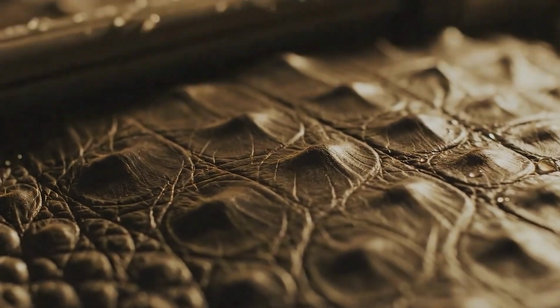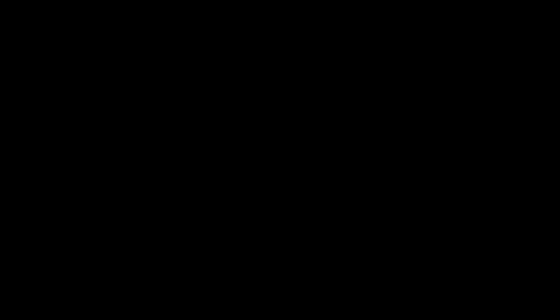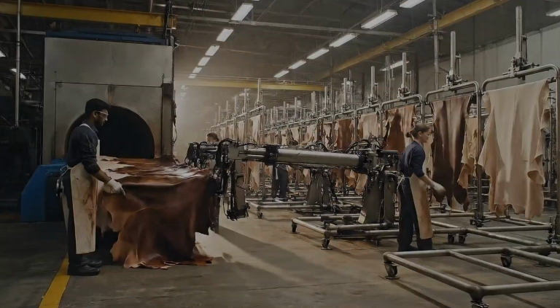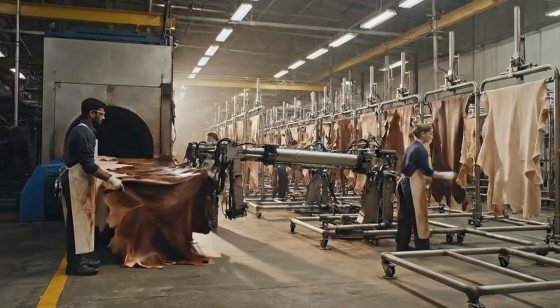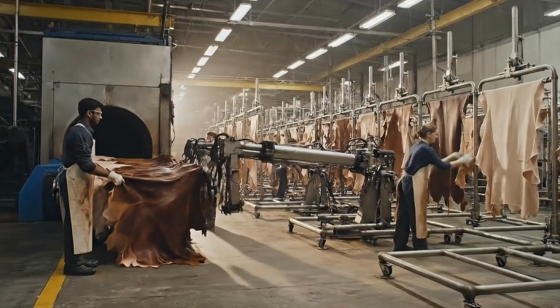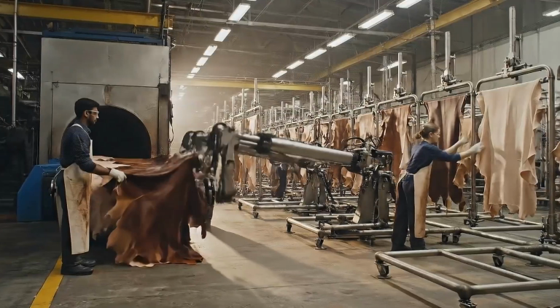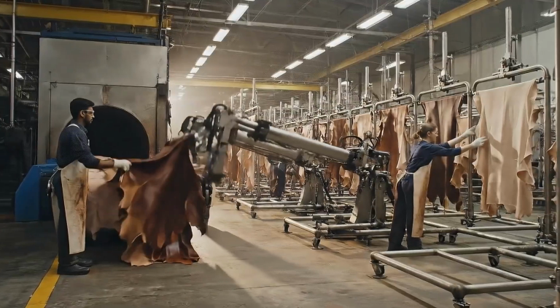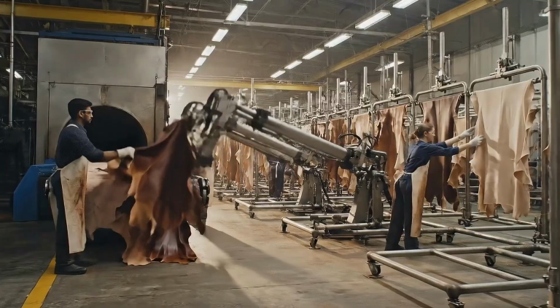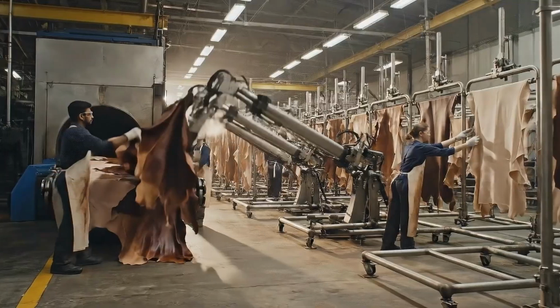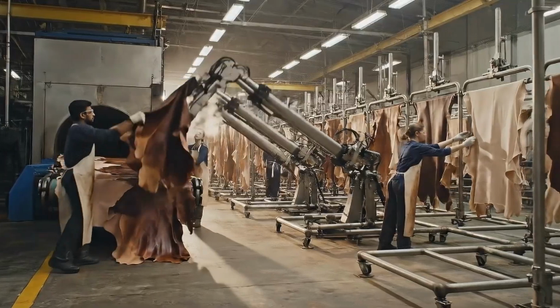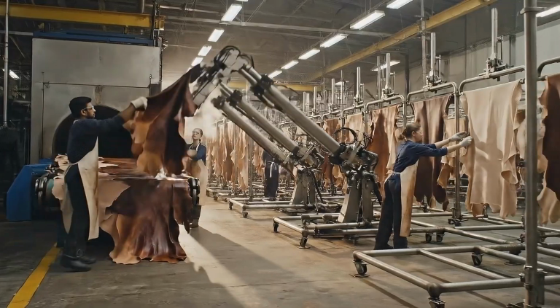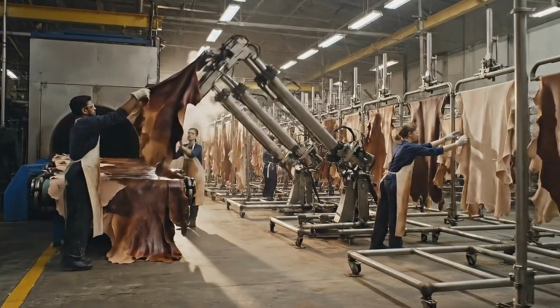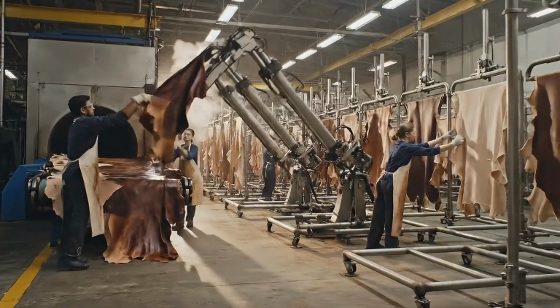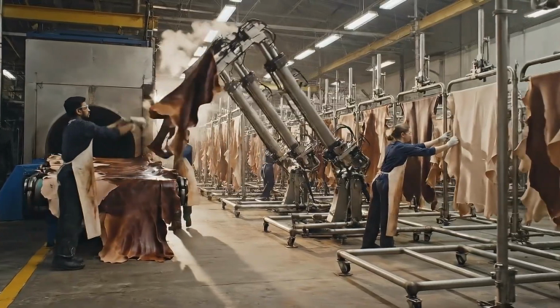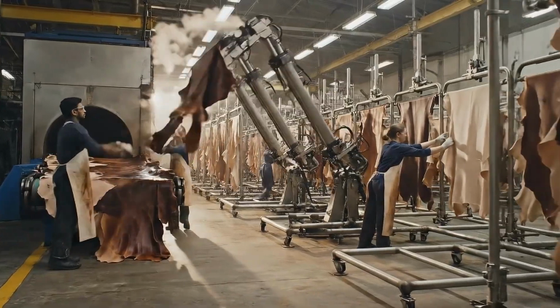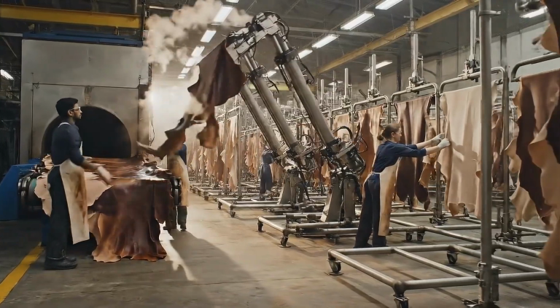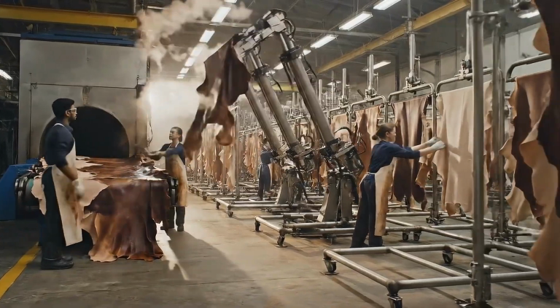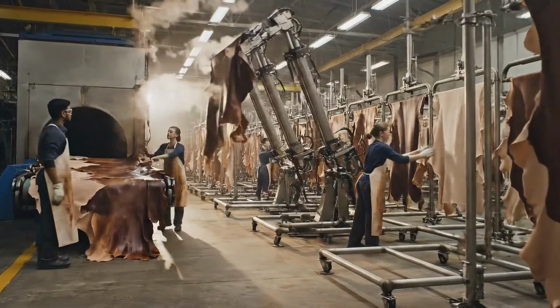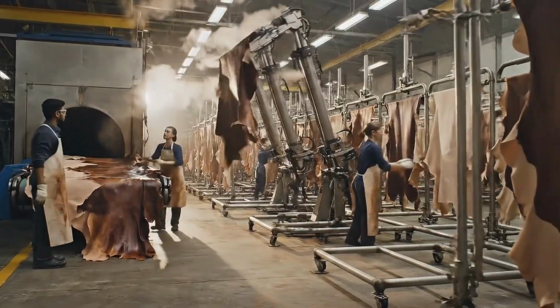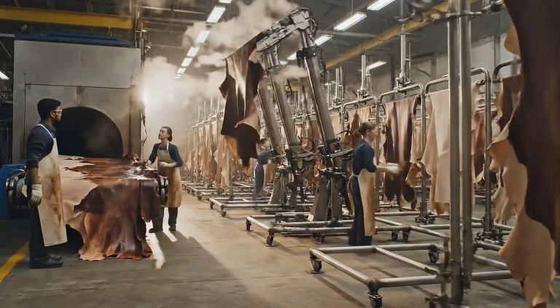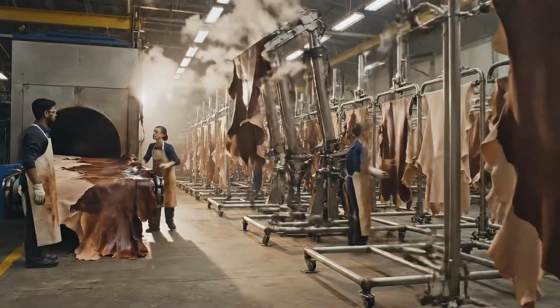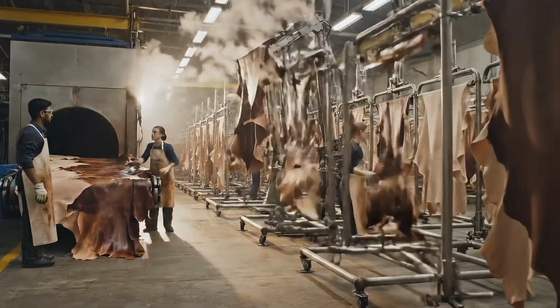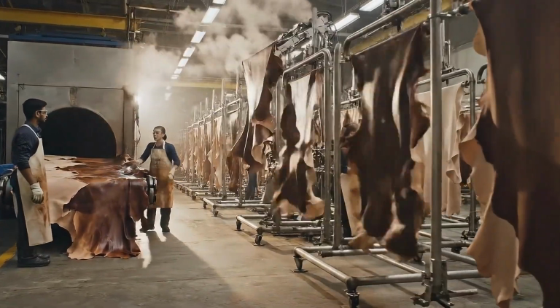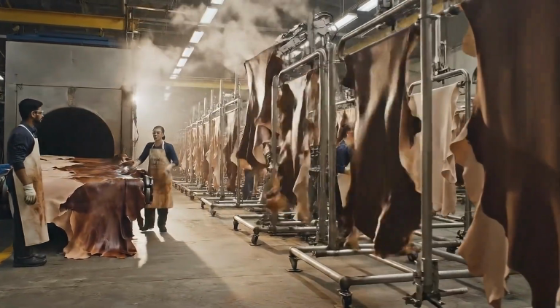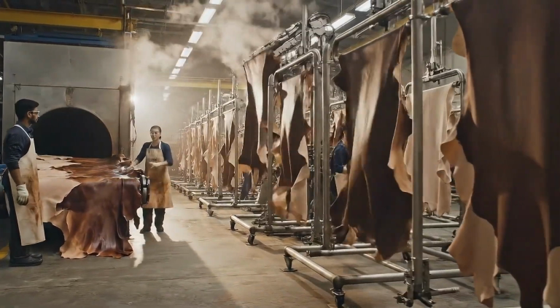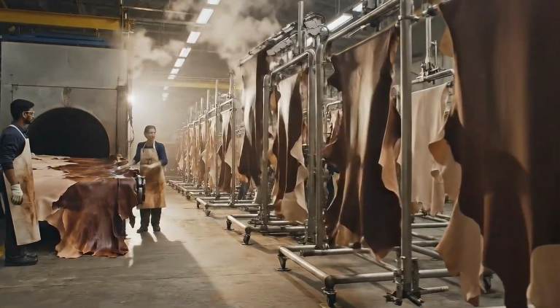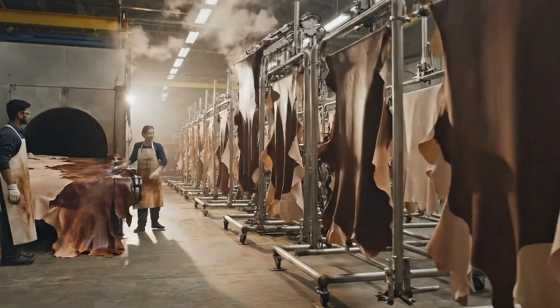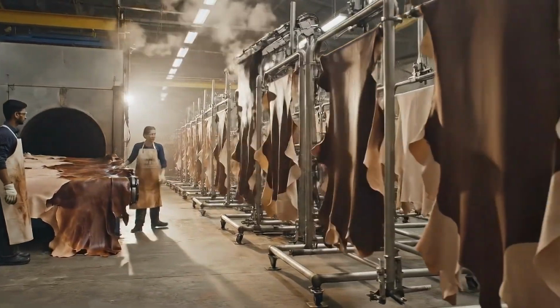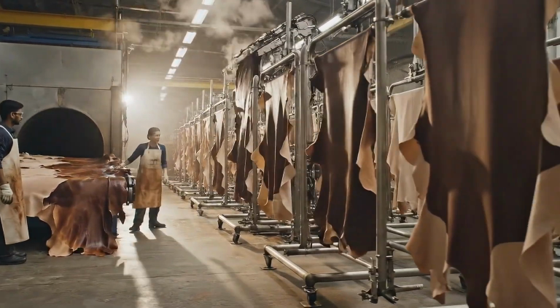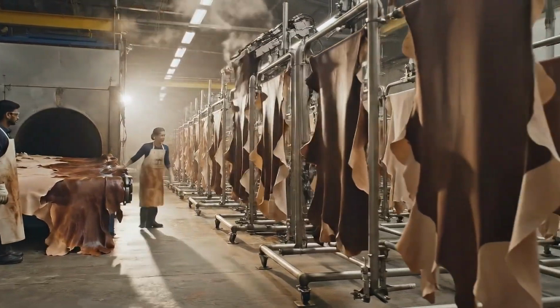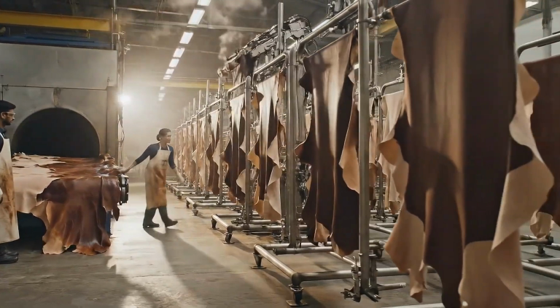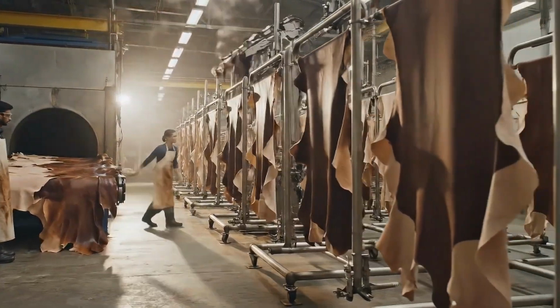Drying stabilizes the new color and prepares the leather for texture refinement. Check the edges on this side — looks uniform, ready for the next one.